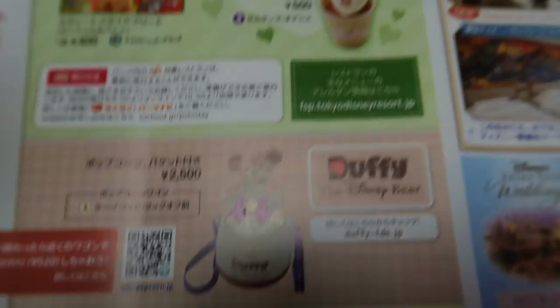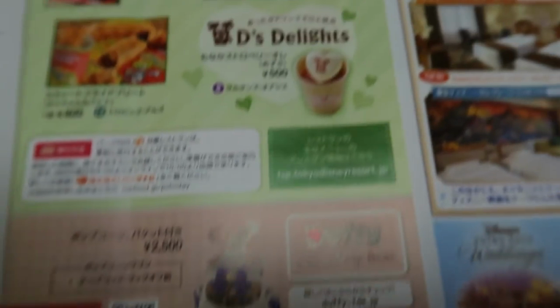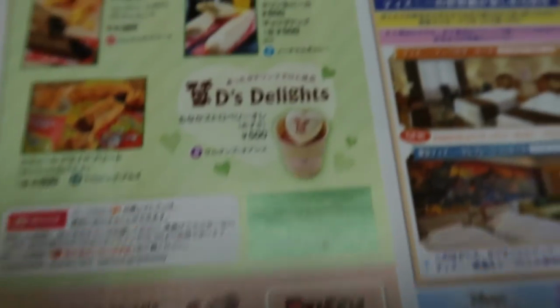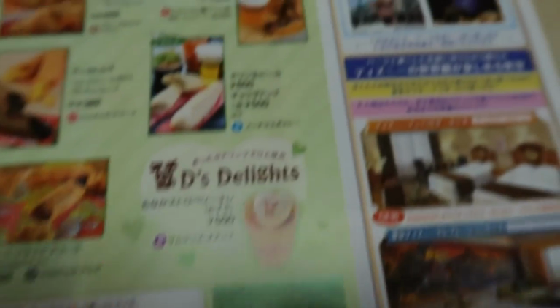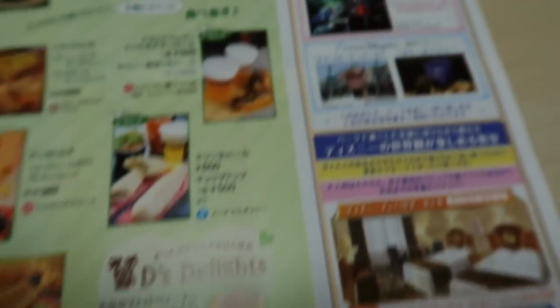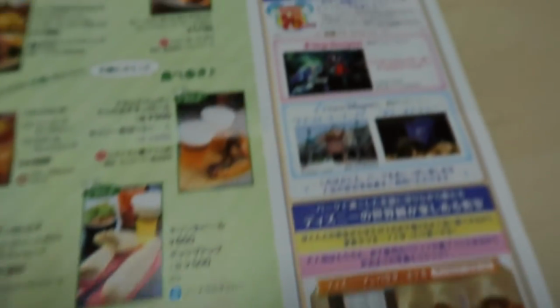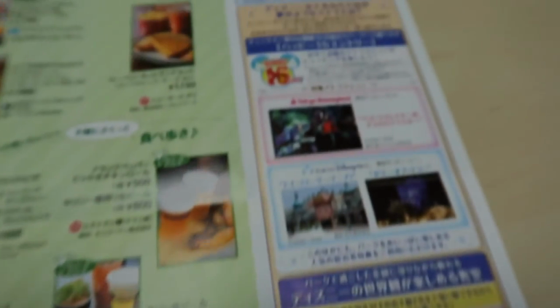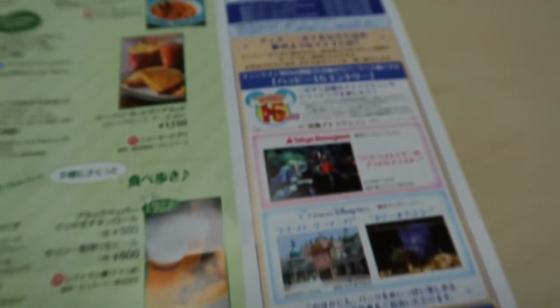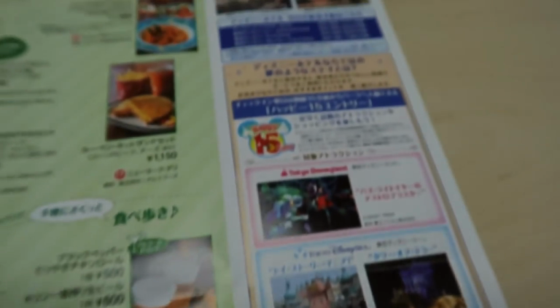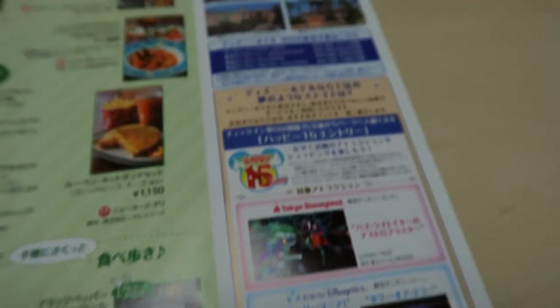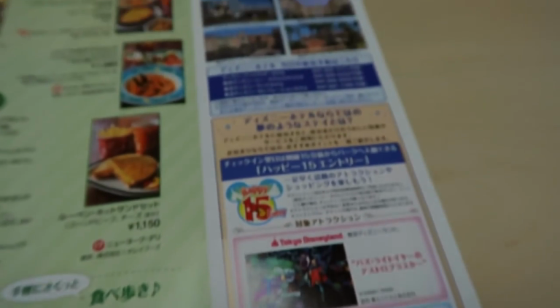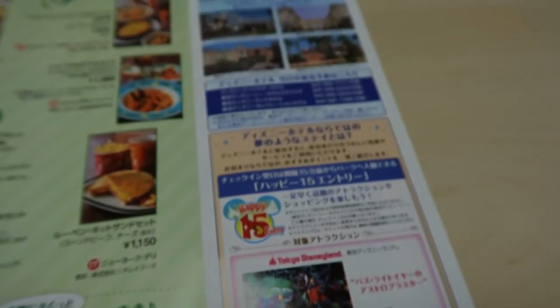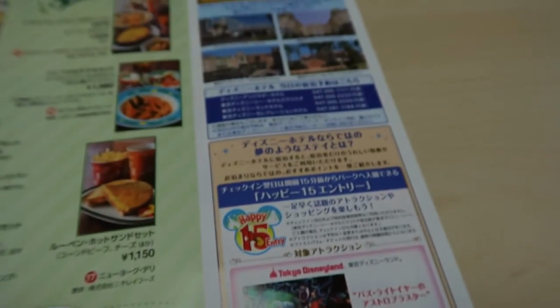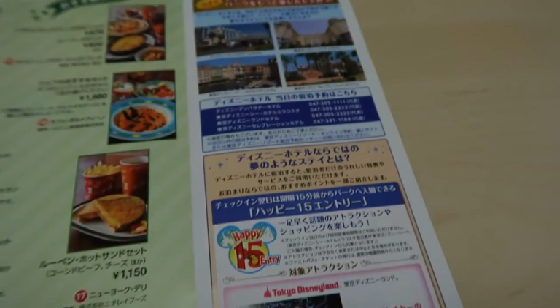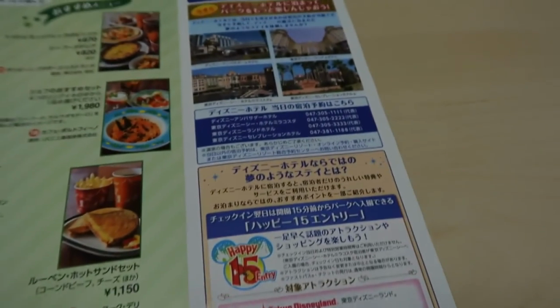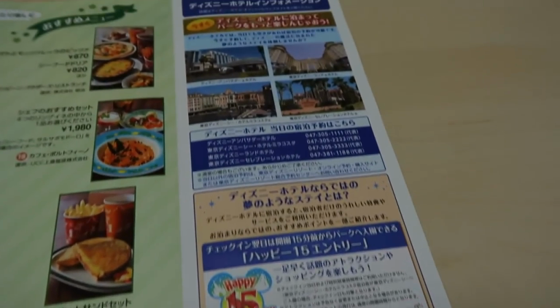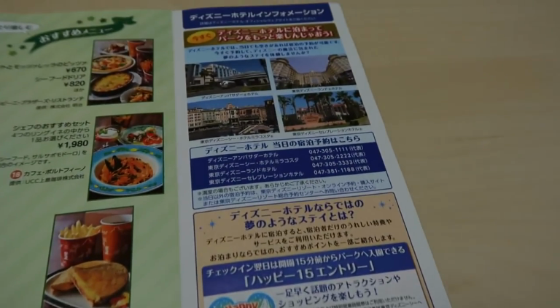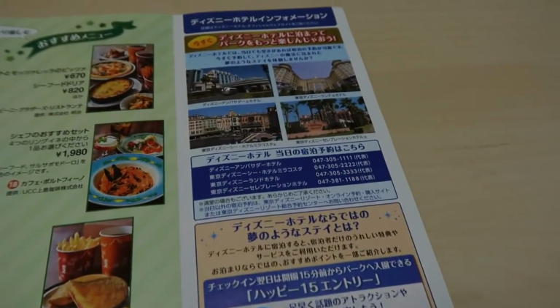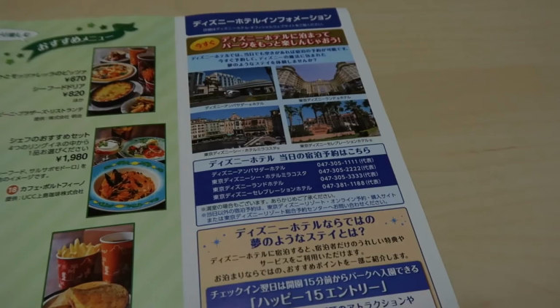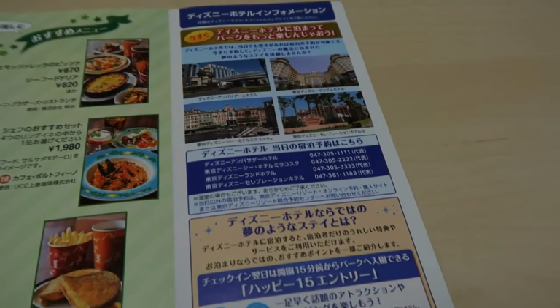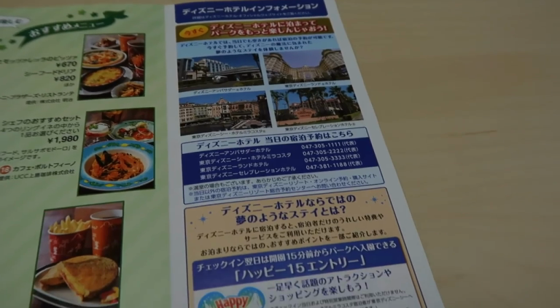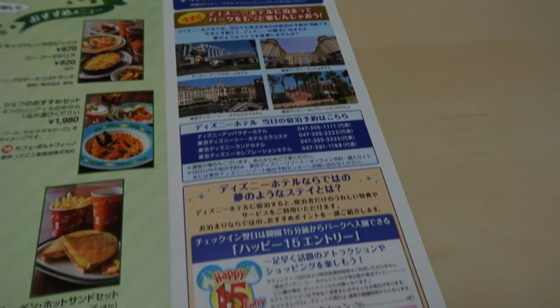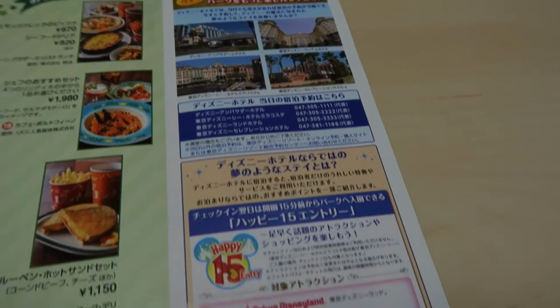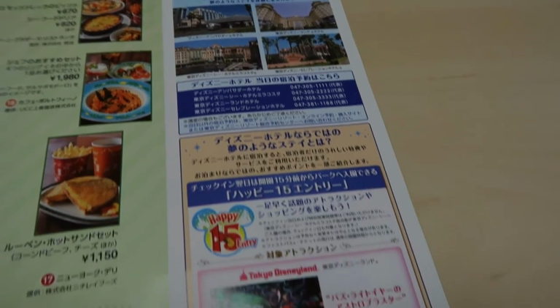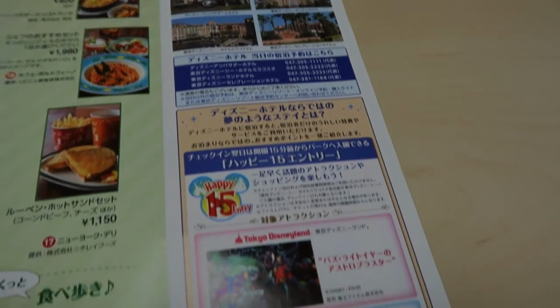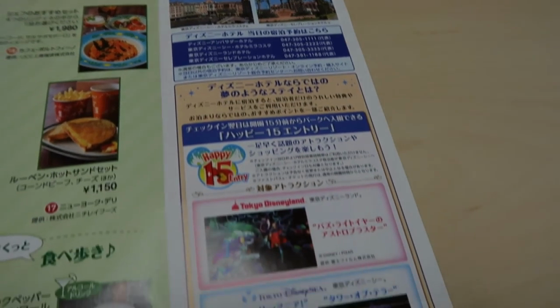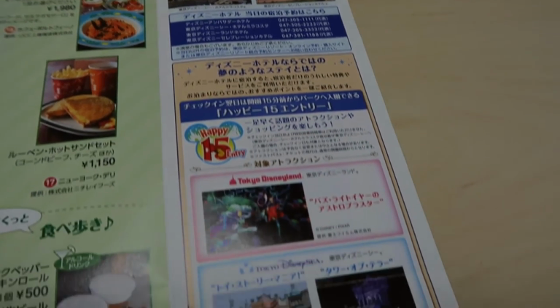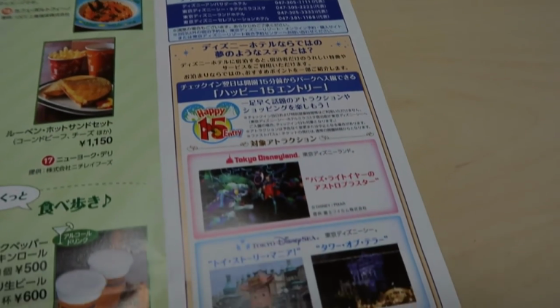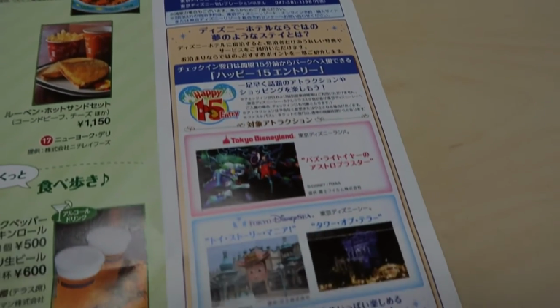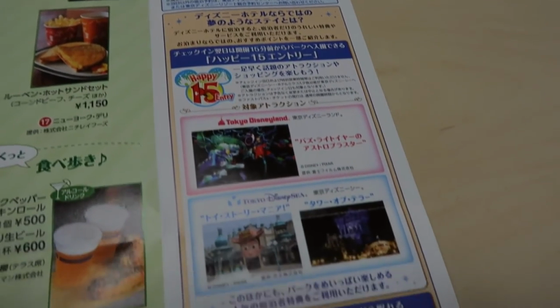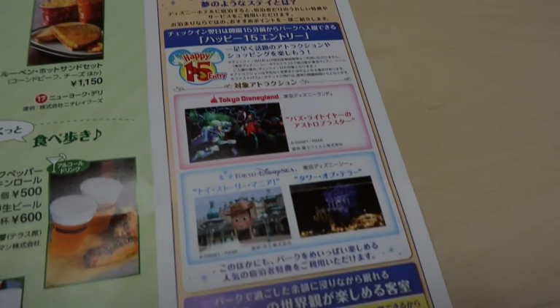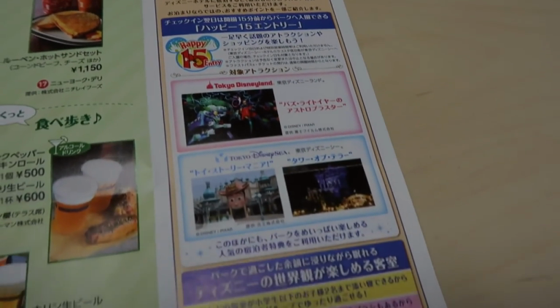Over here we just have information on hotels. I'm not going to go over this — we have all this on our website.